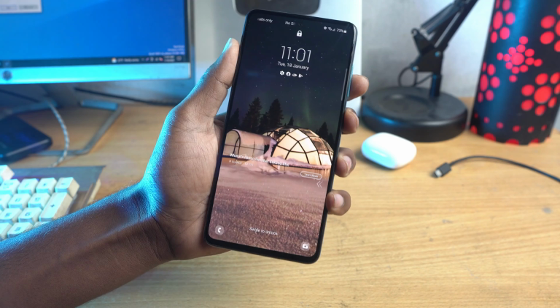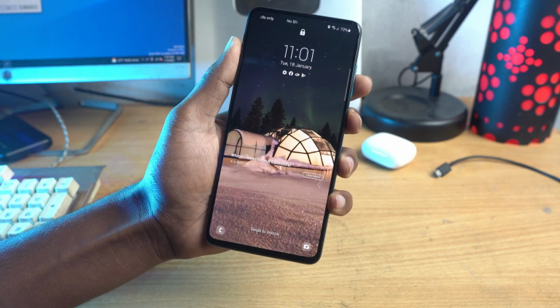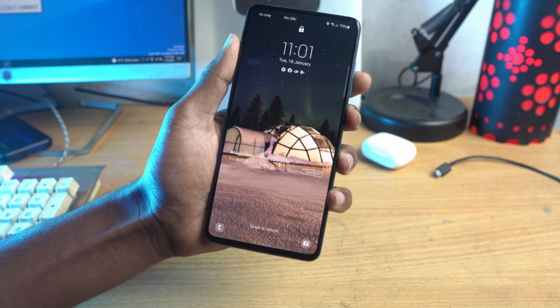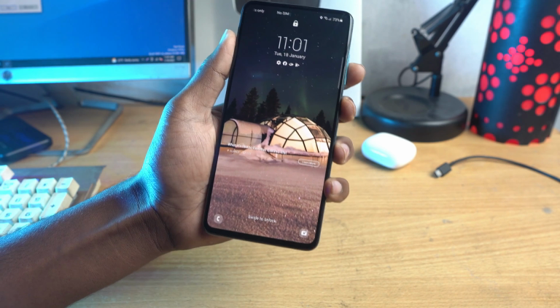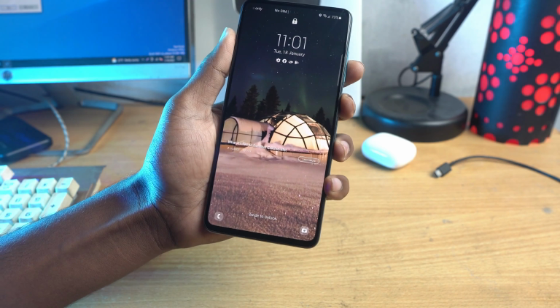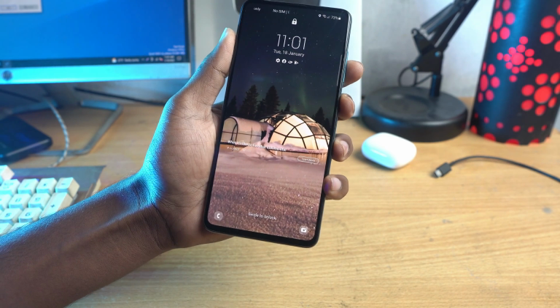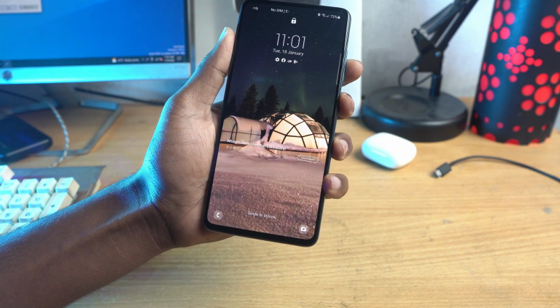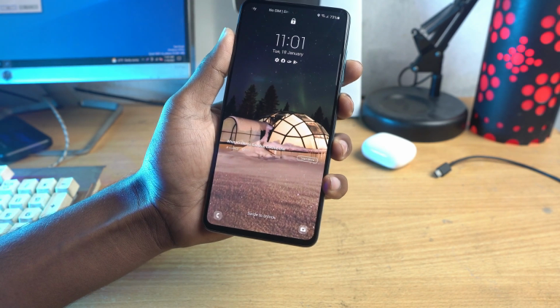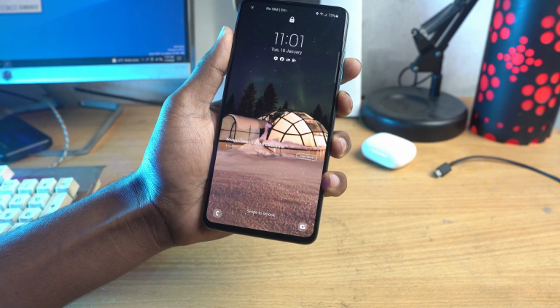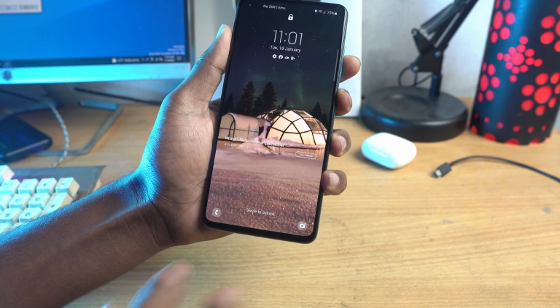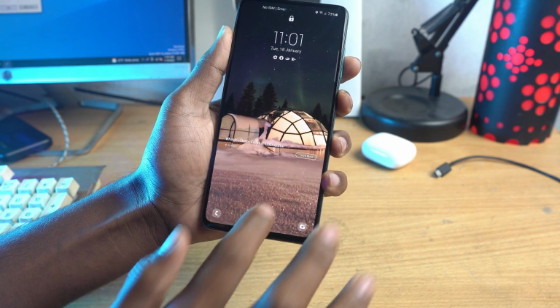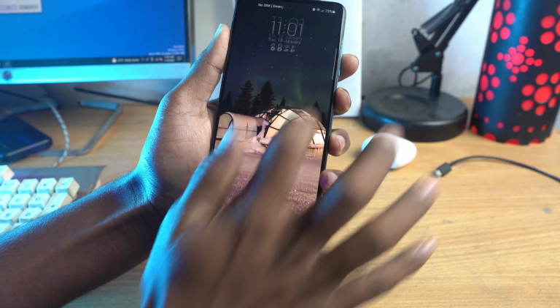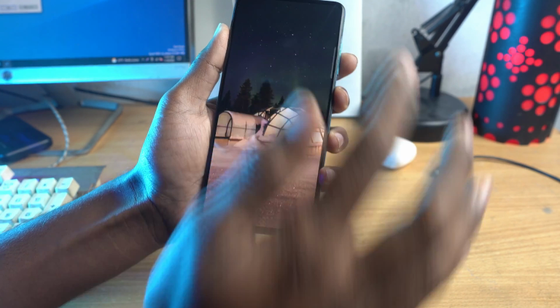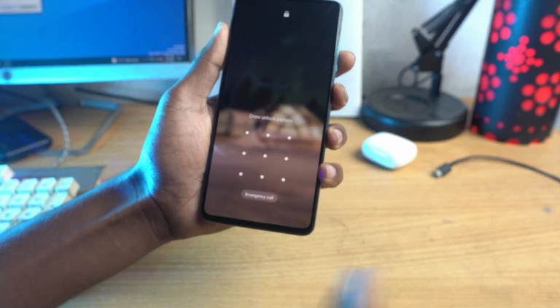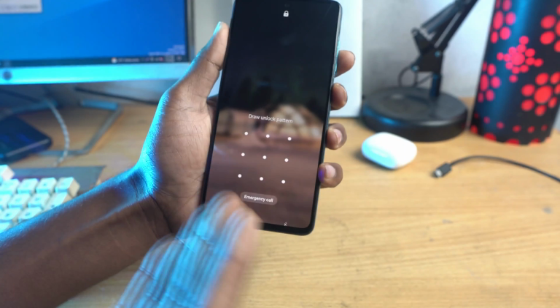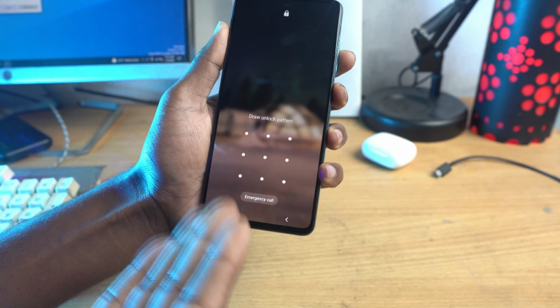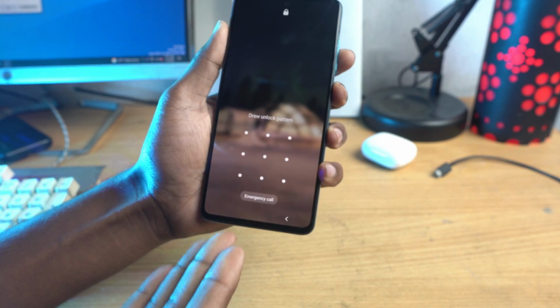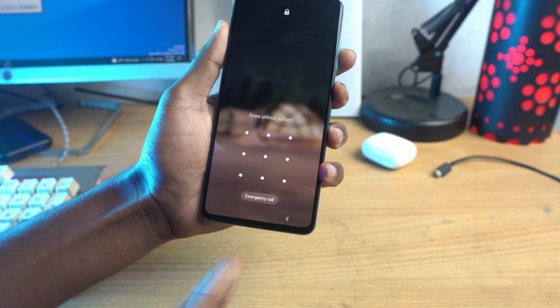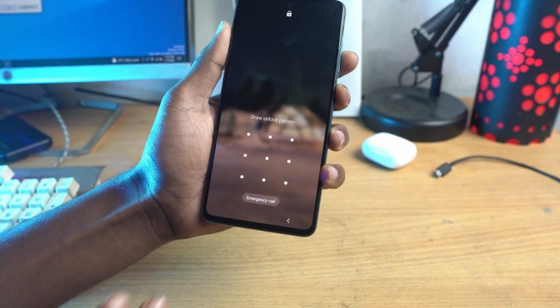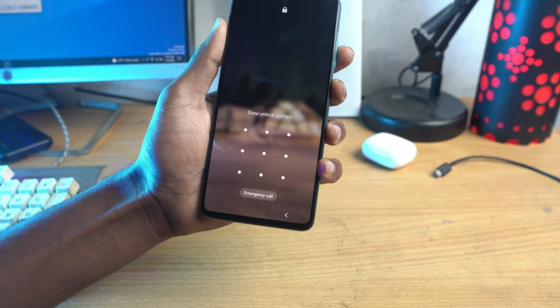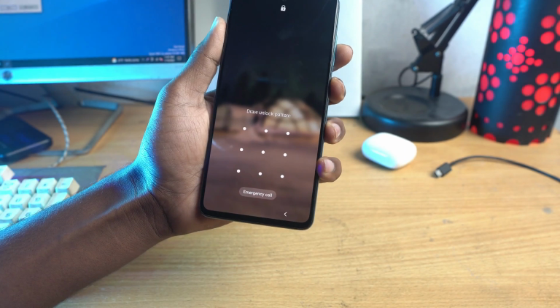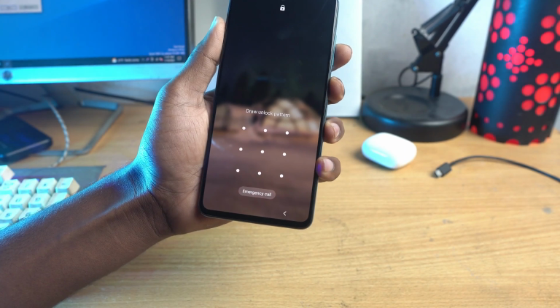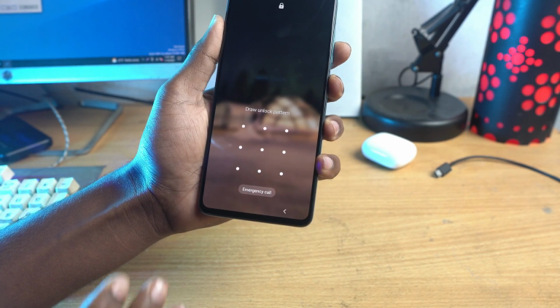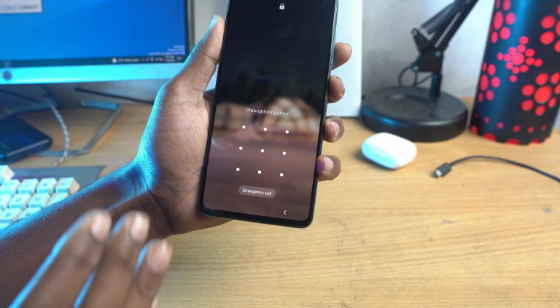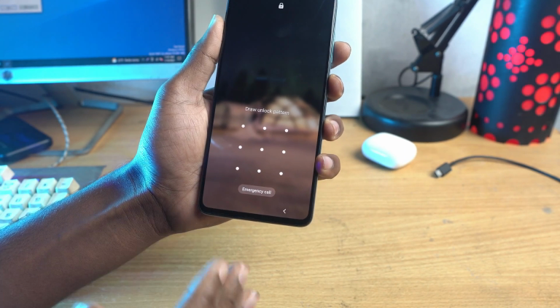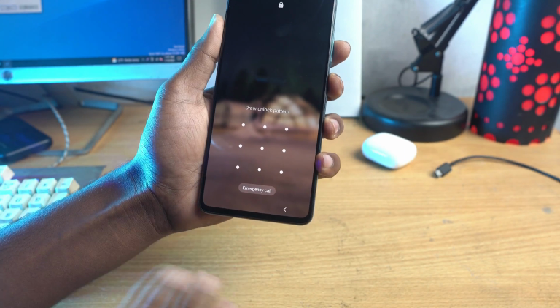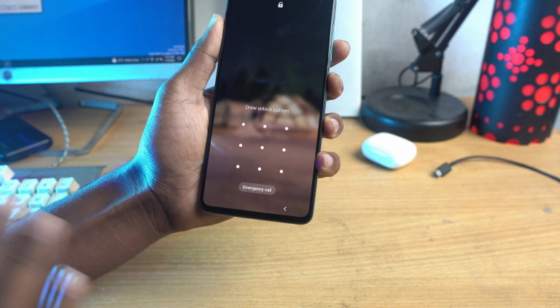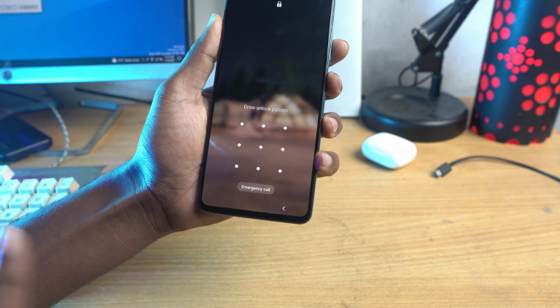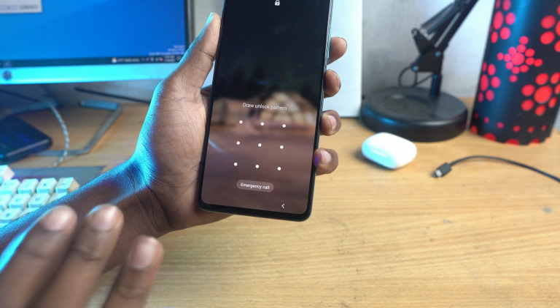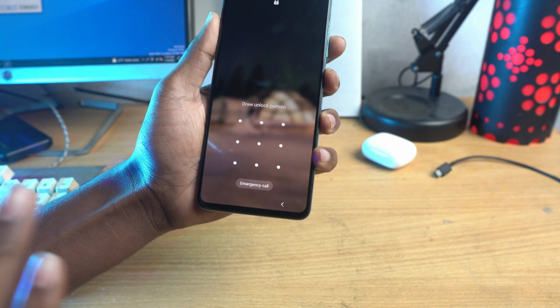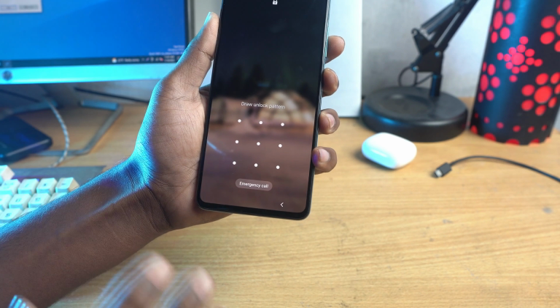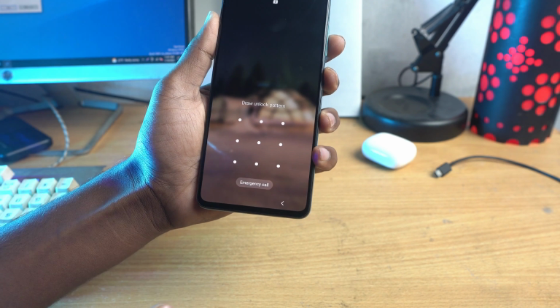Welcome everybody. In this video I show you how you can reset the lock on Samsung Galaxy S20. The trick is very simple.